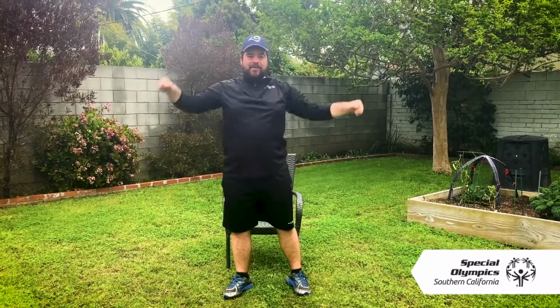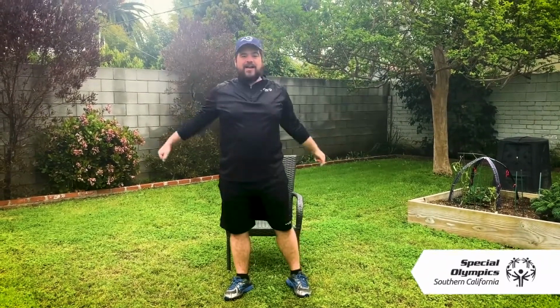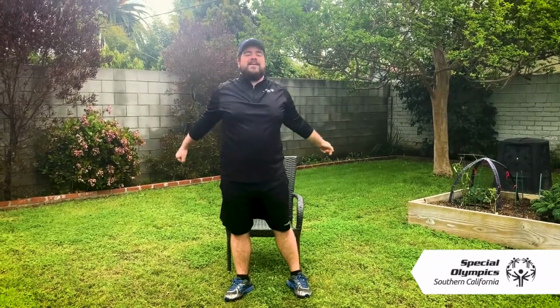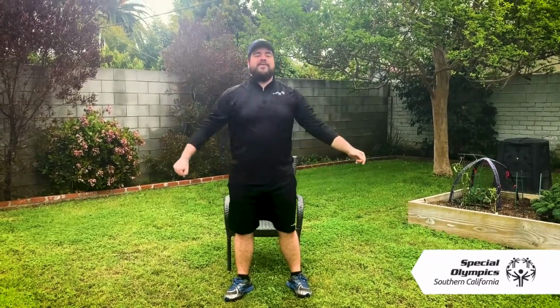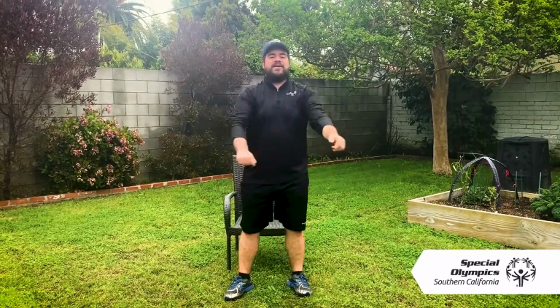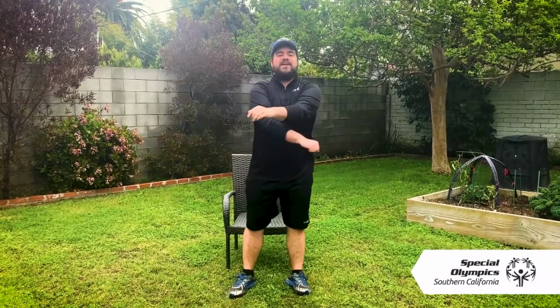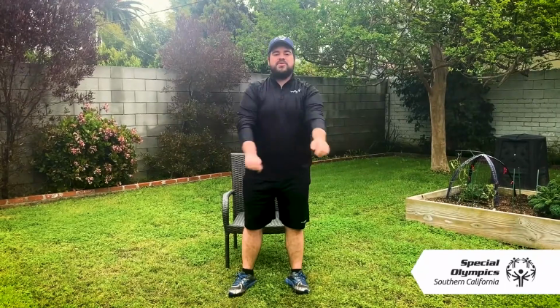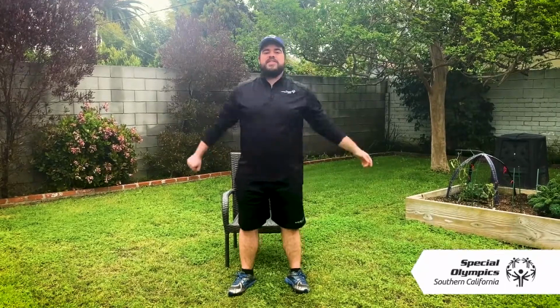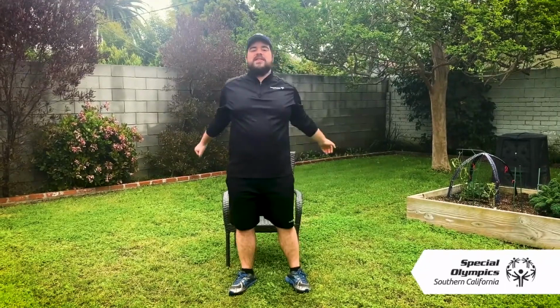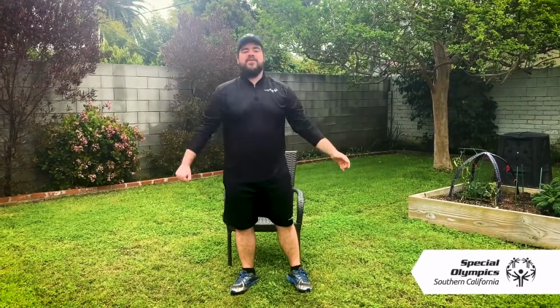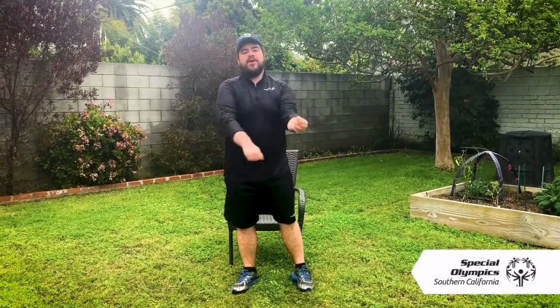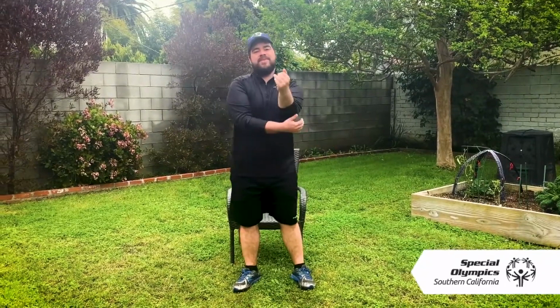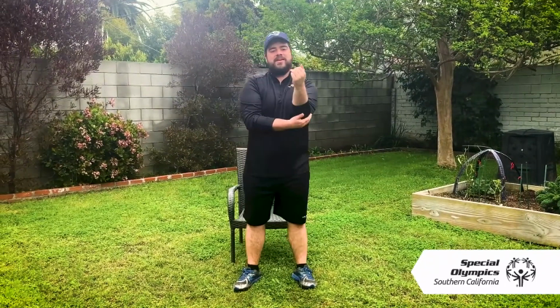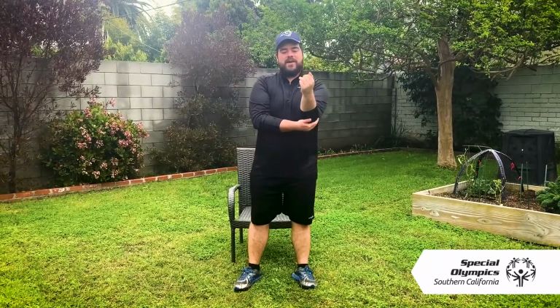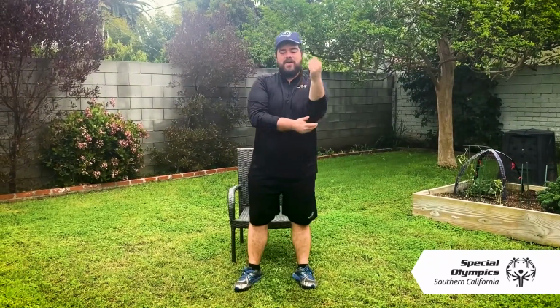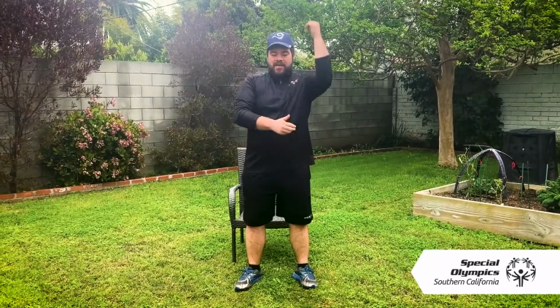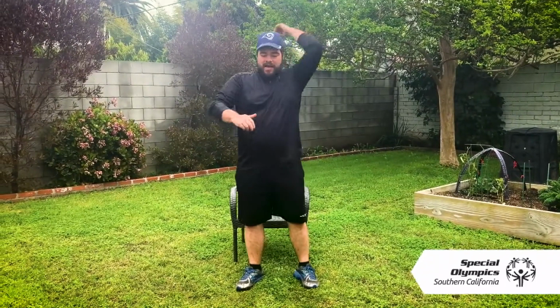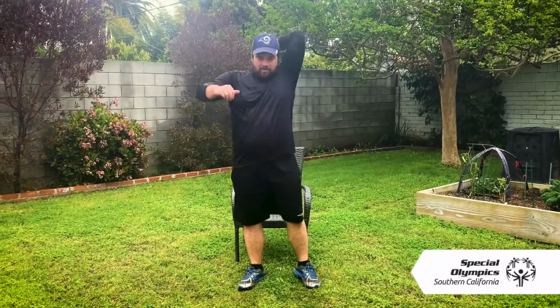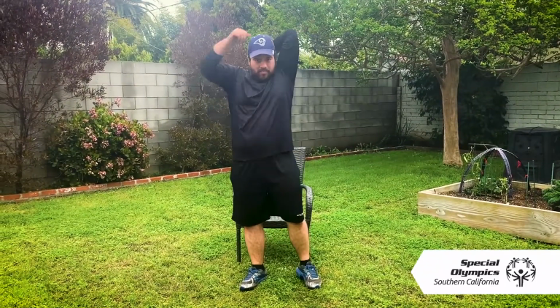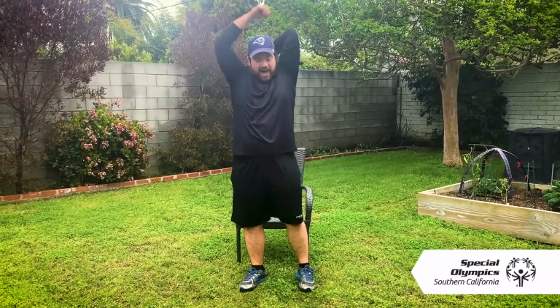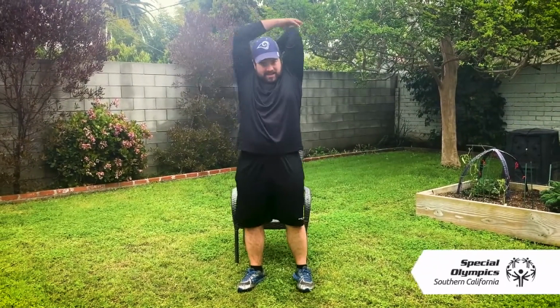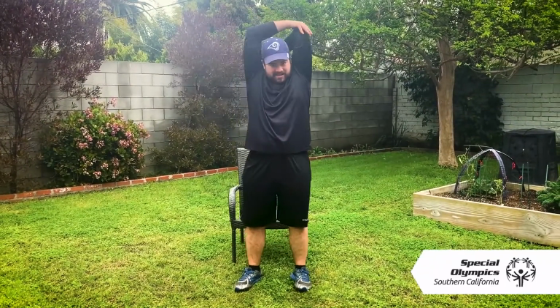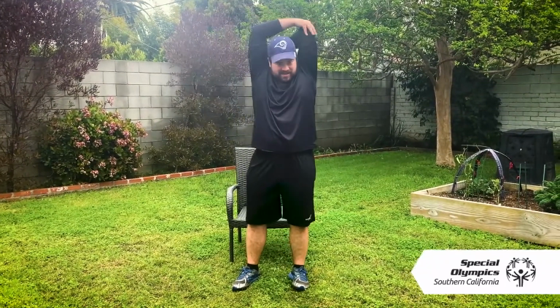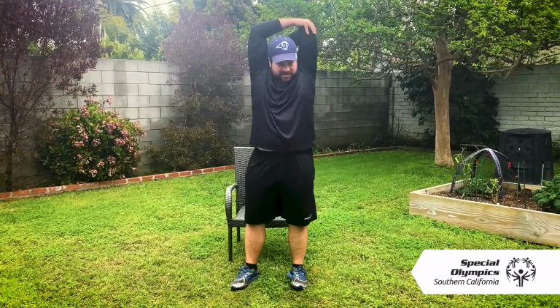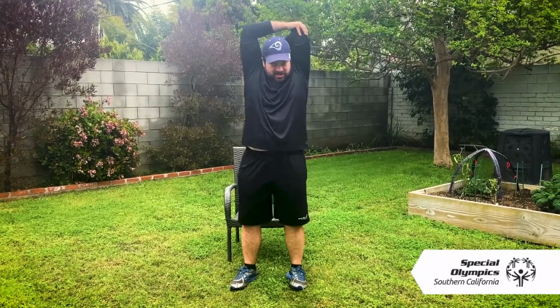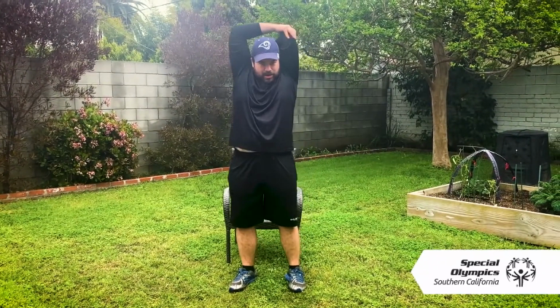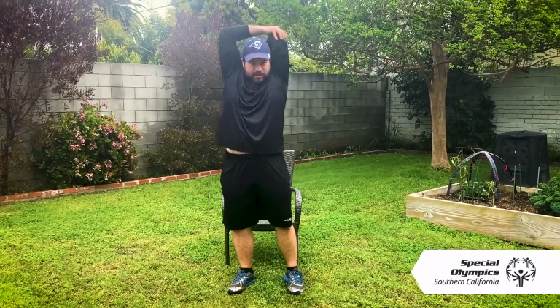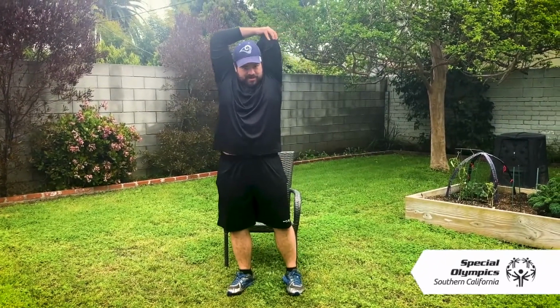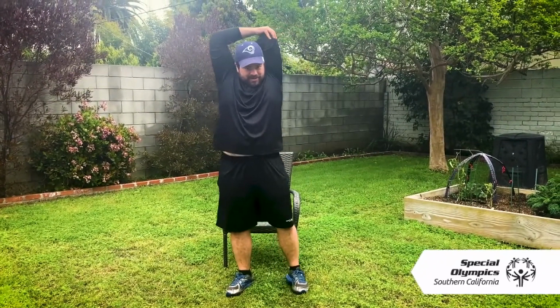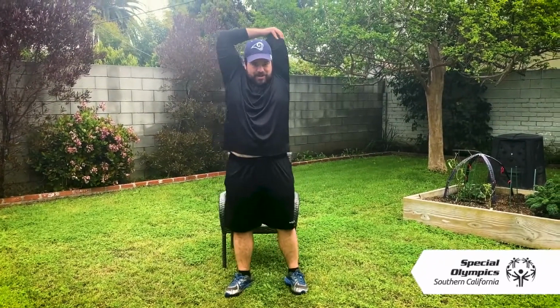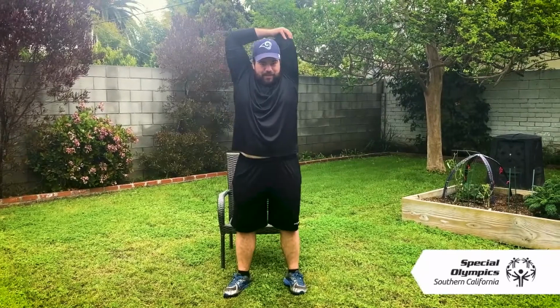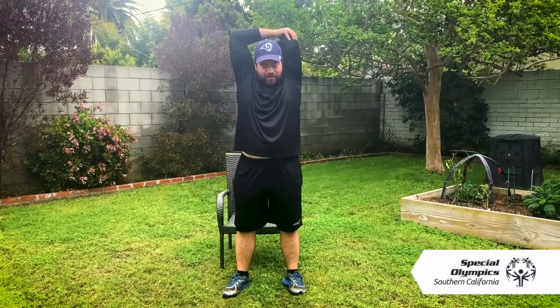All right, I'm going to switch to the other arm. Here we go — elbow back, touch your elbow, a little bit of pull, and here we go for another 30.